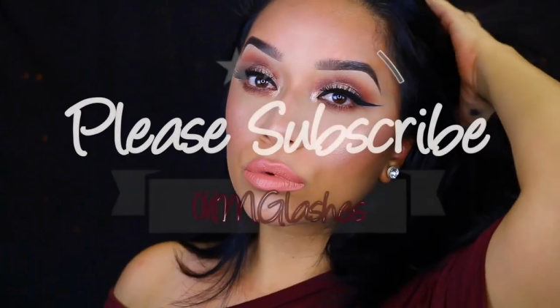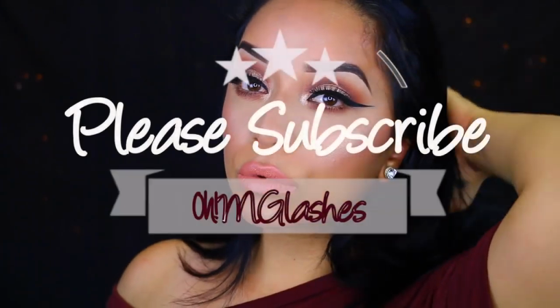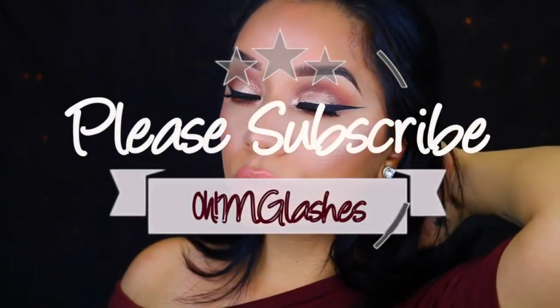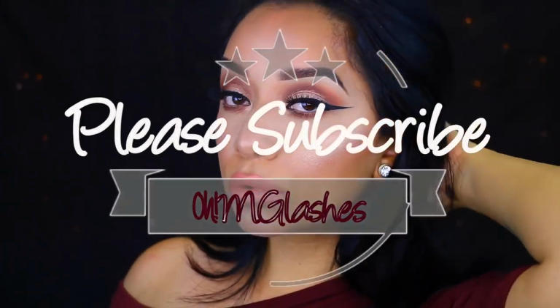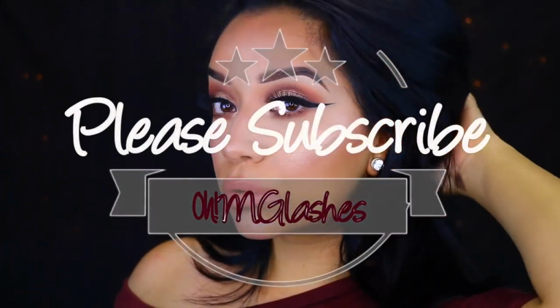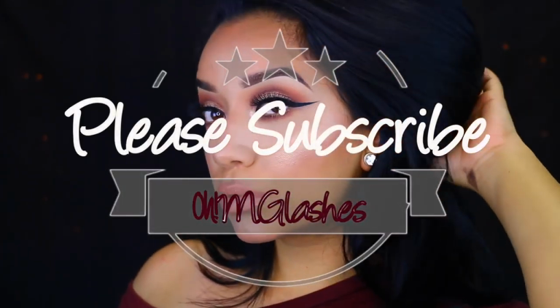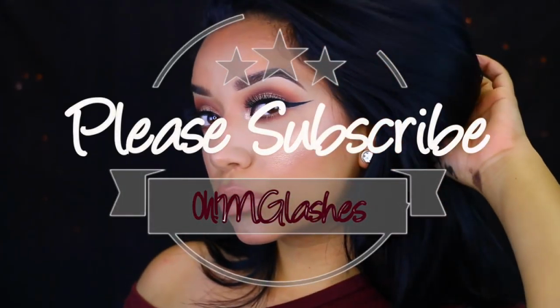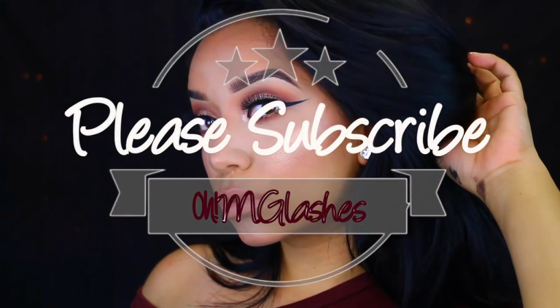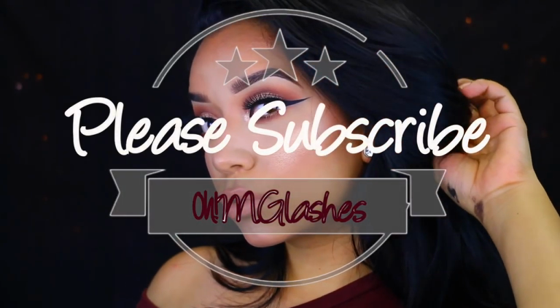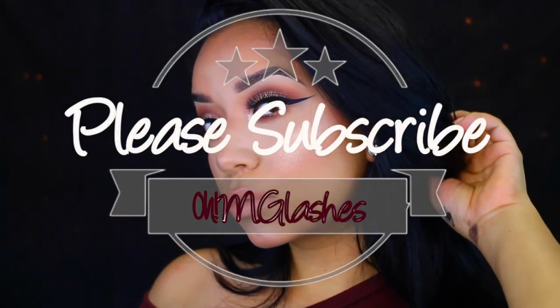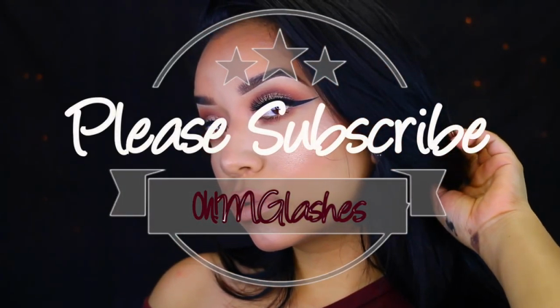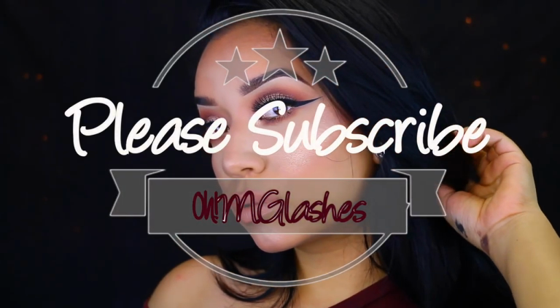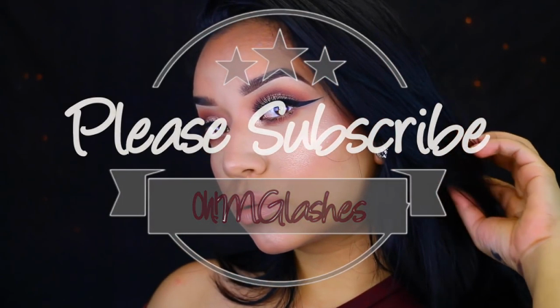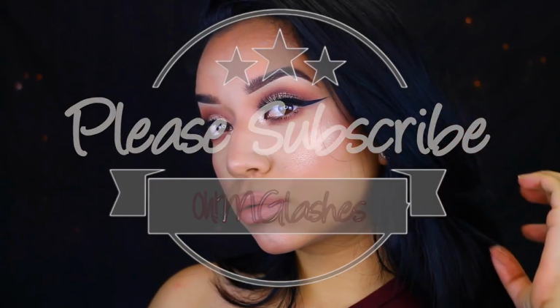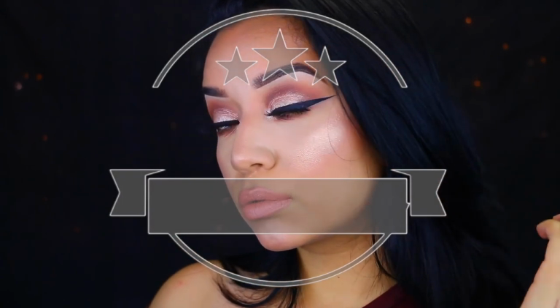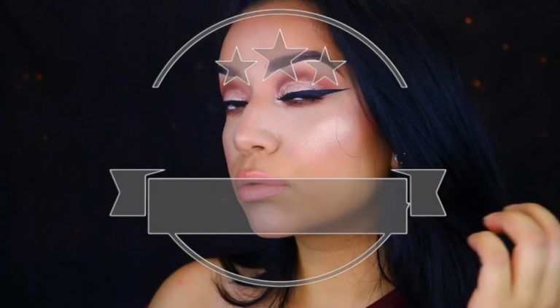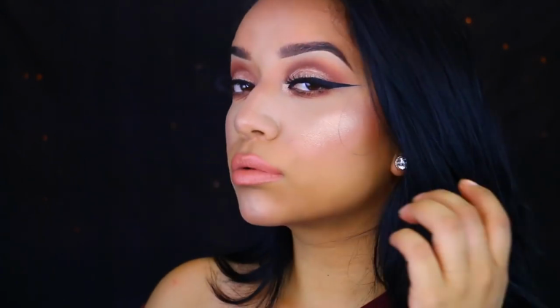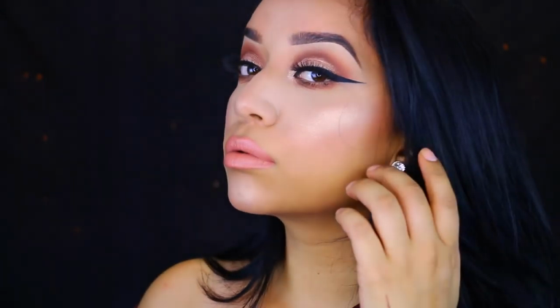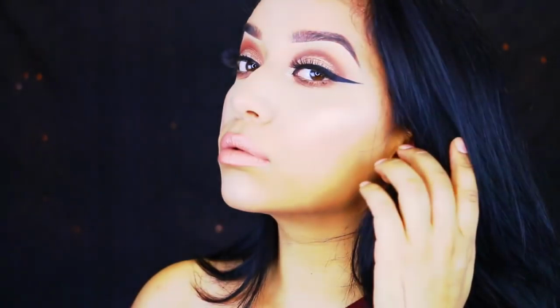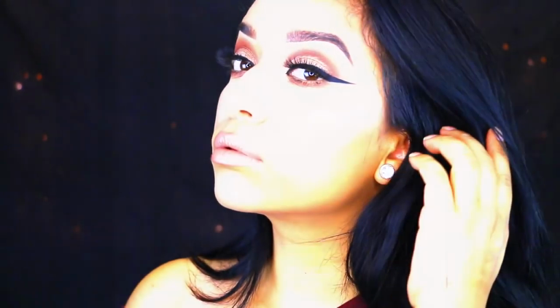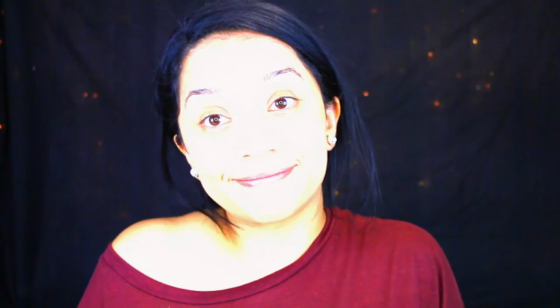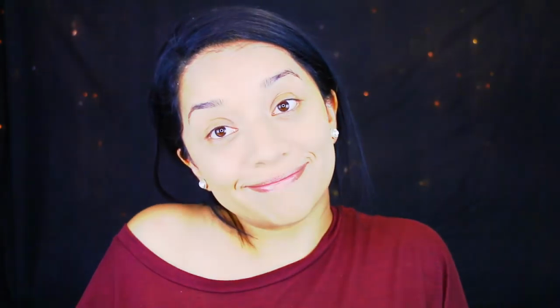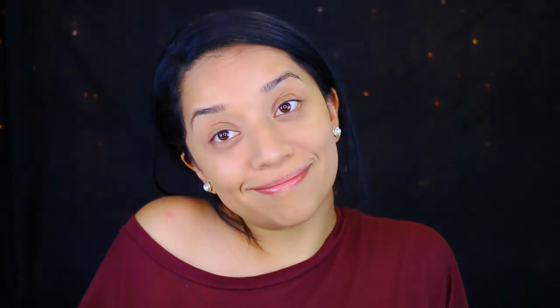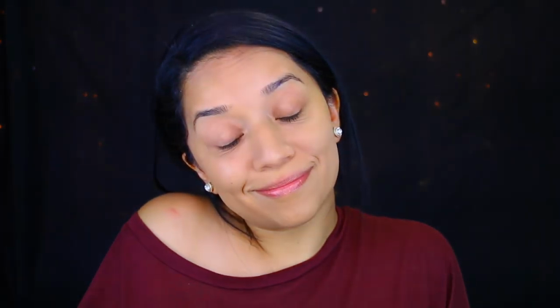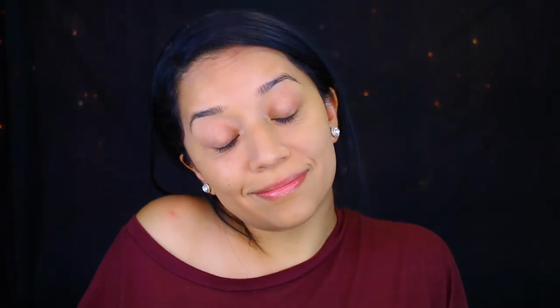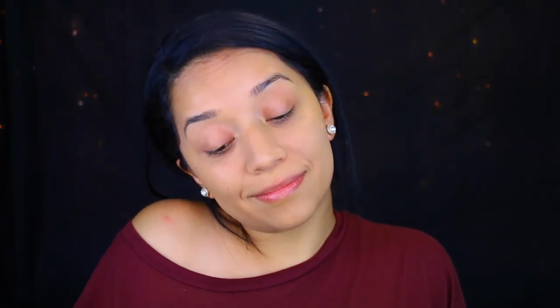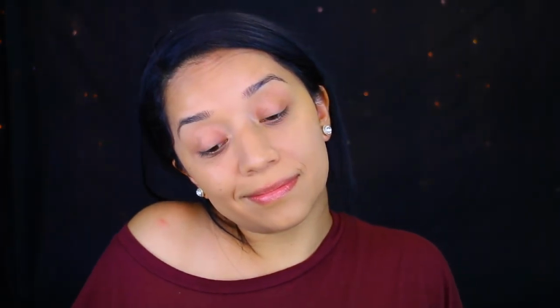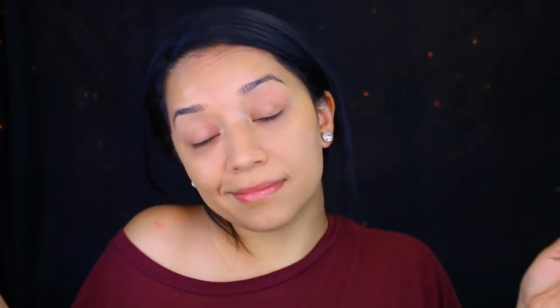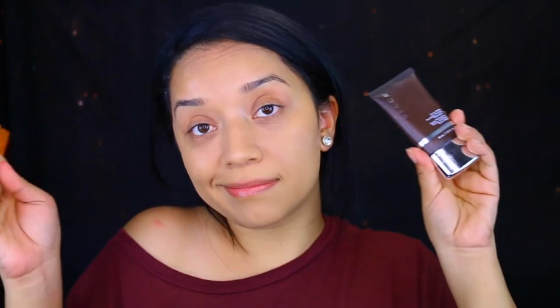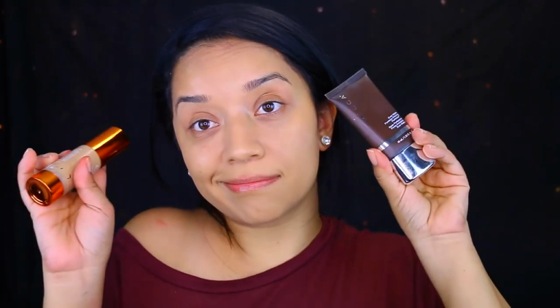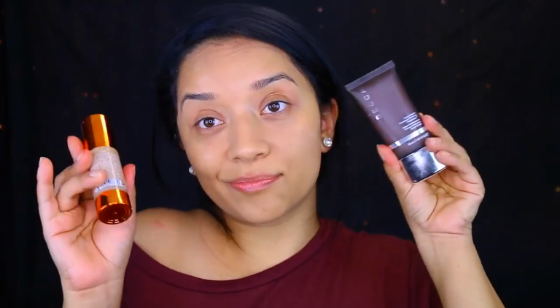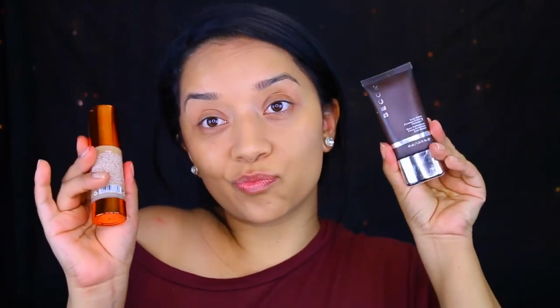Hey guys, welcome back to my channel. Today's video is going to be a makeup look, so let's get started.